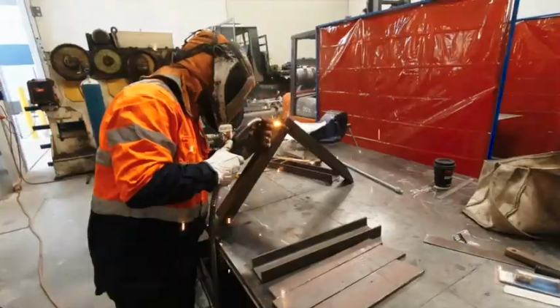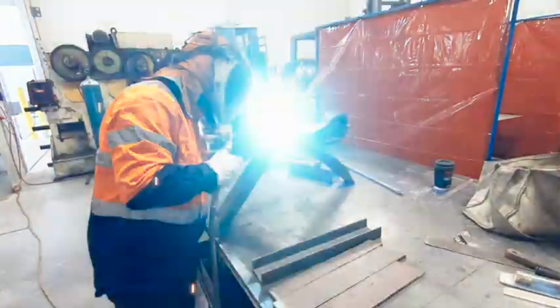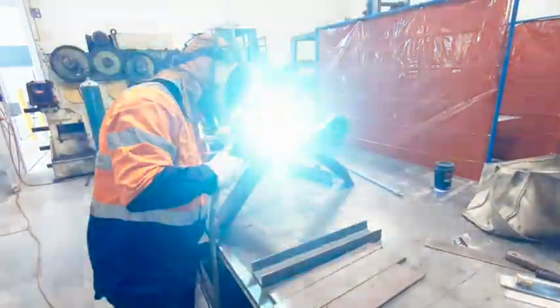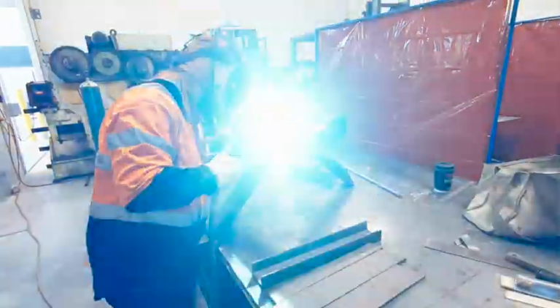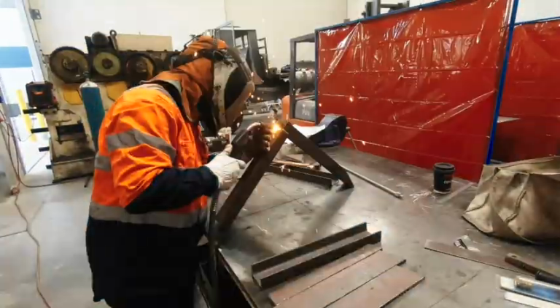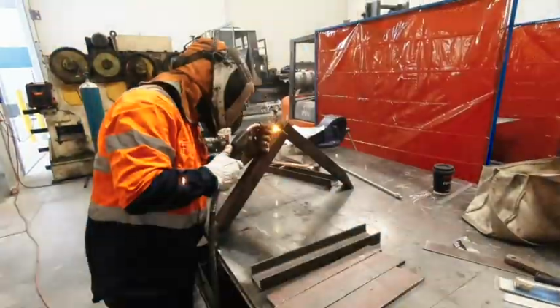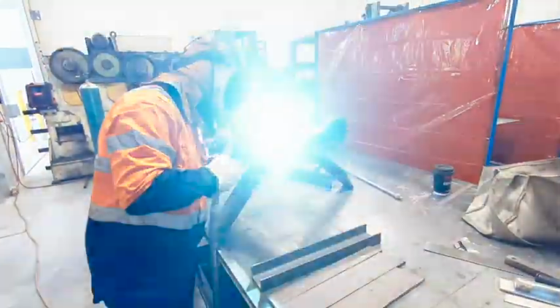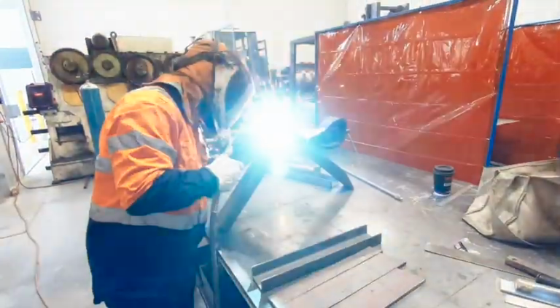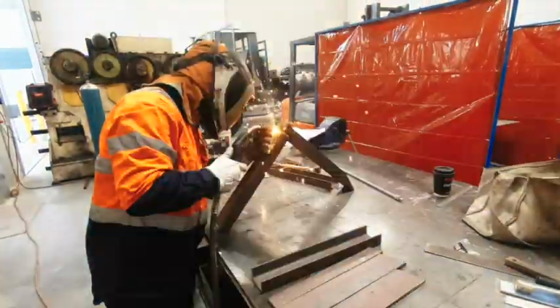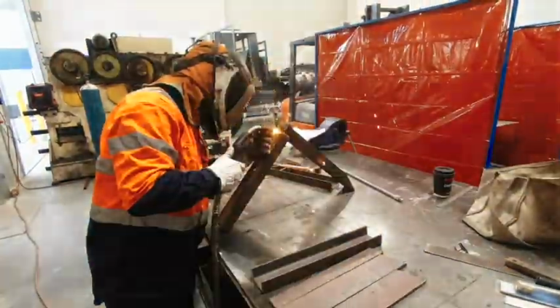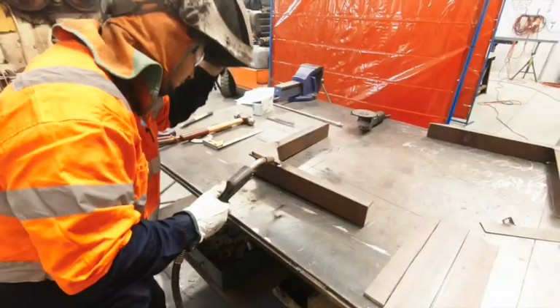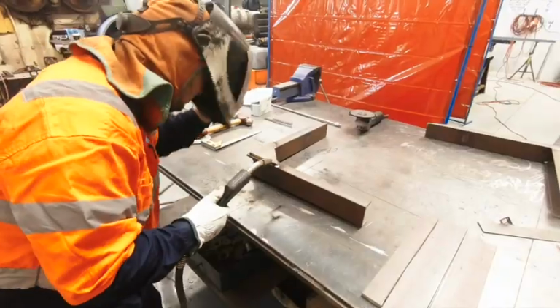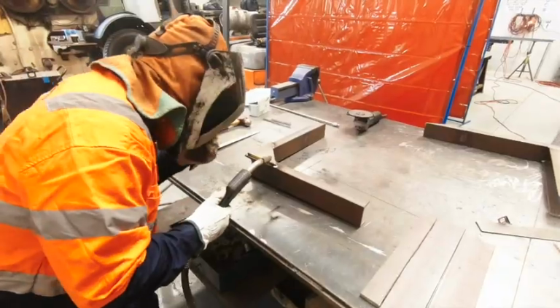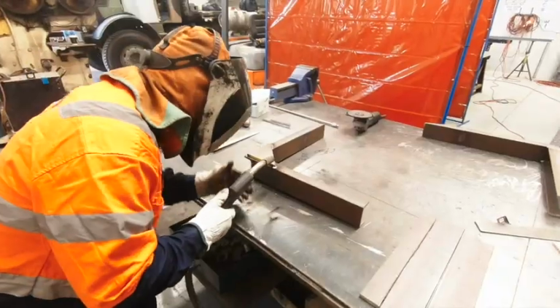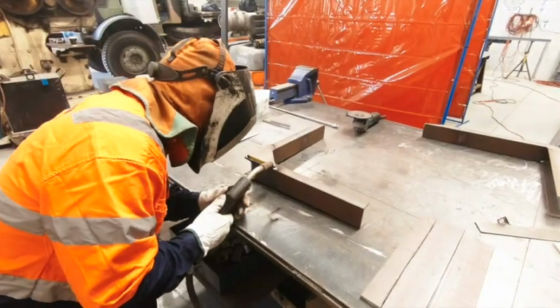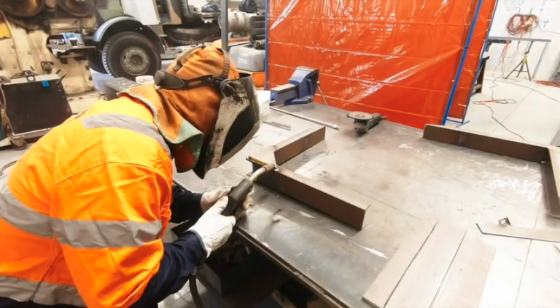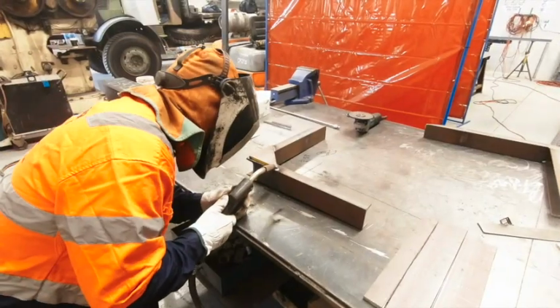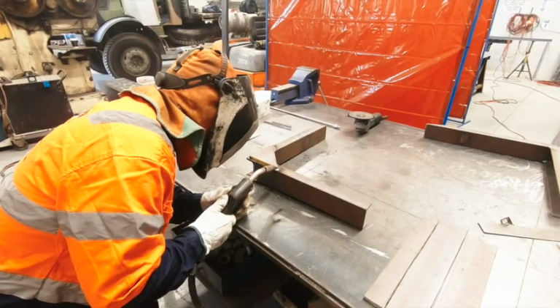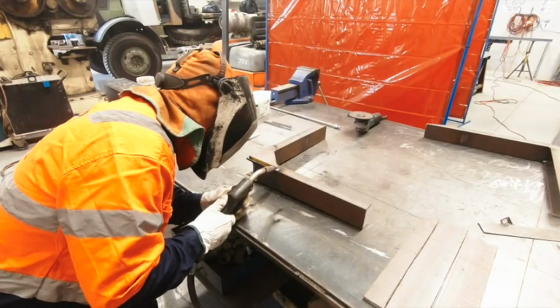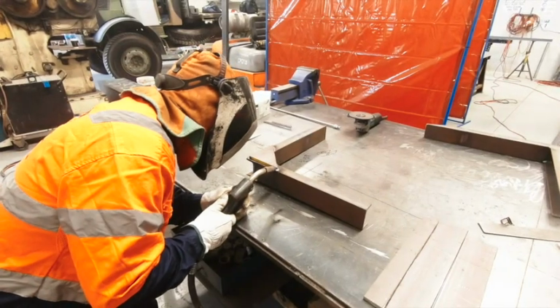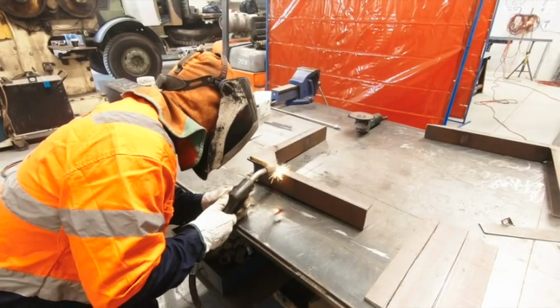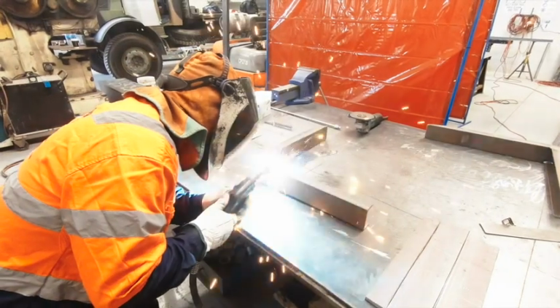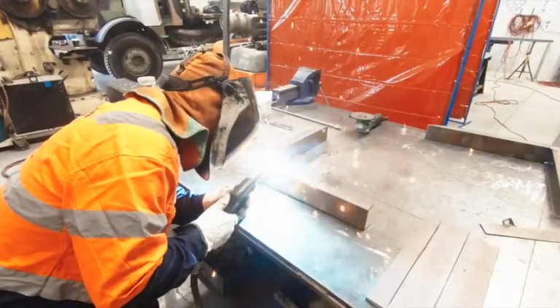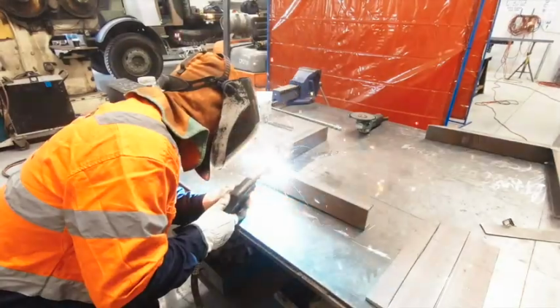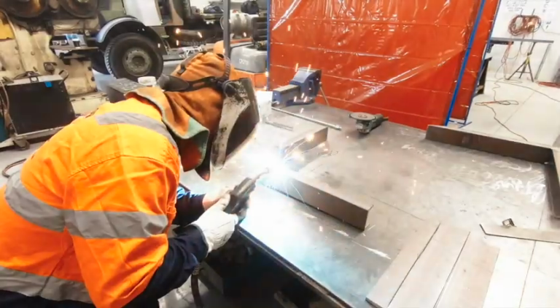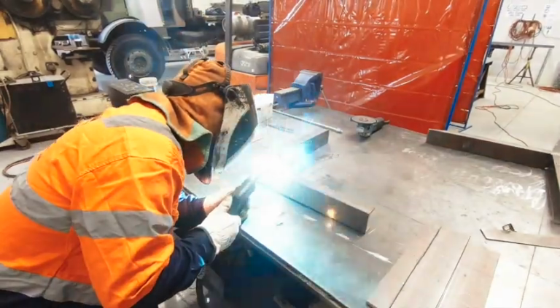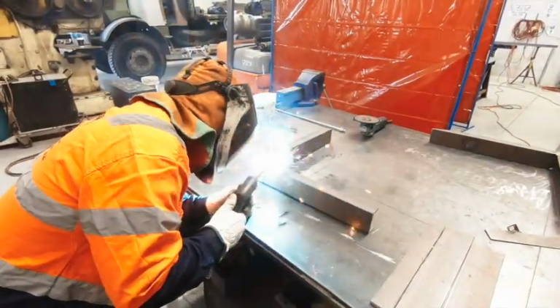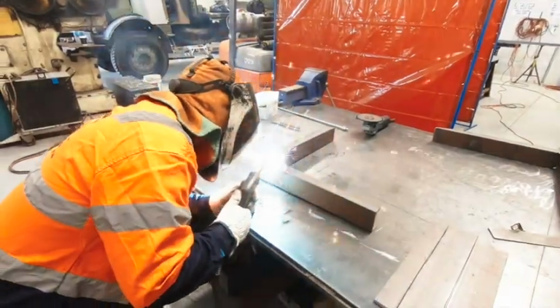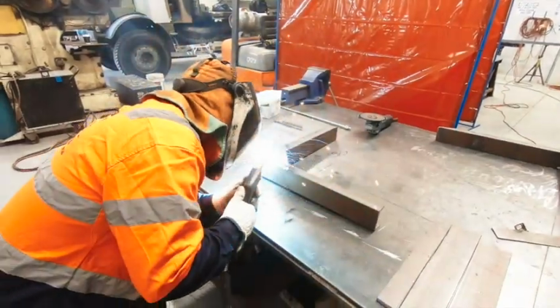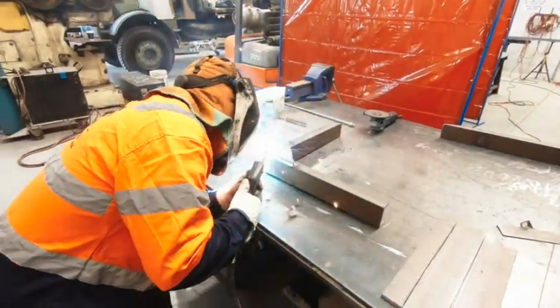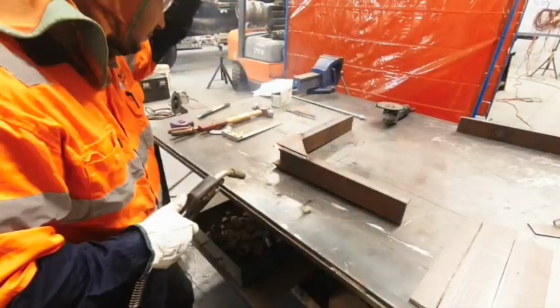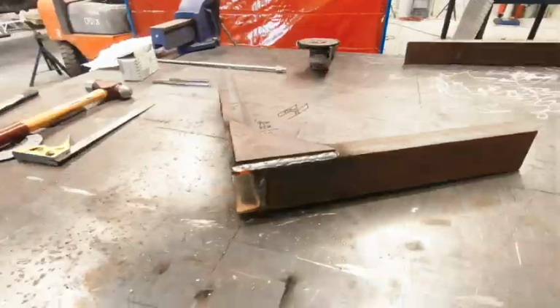This is Sherwin, the owner of Satasa Engineering, welding the bracket for the fuel tank together.